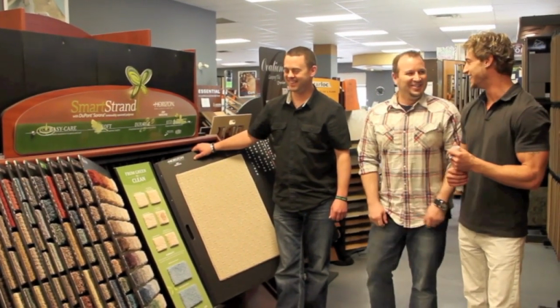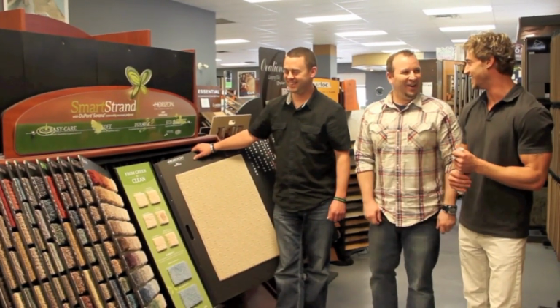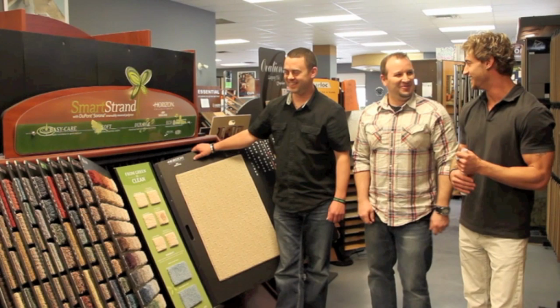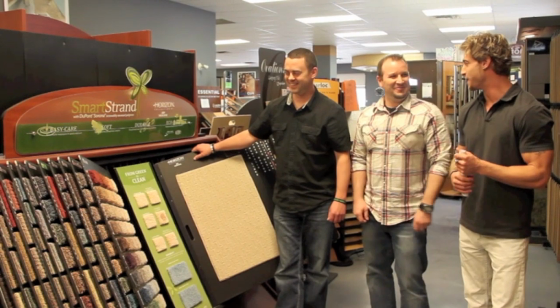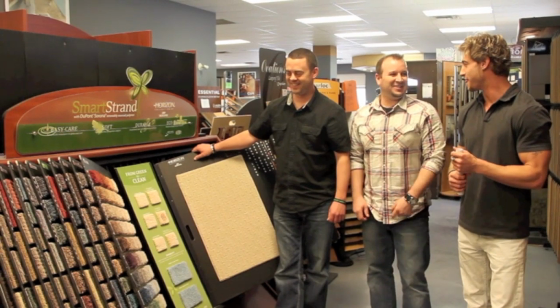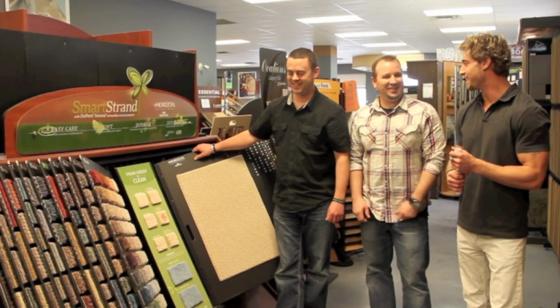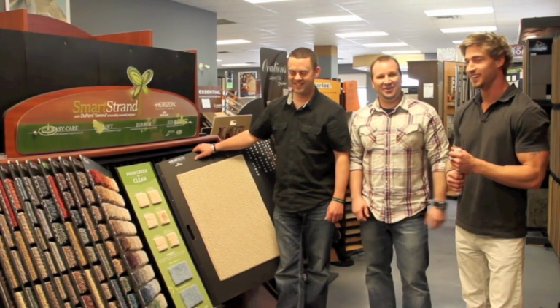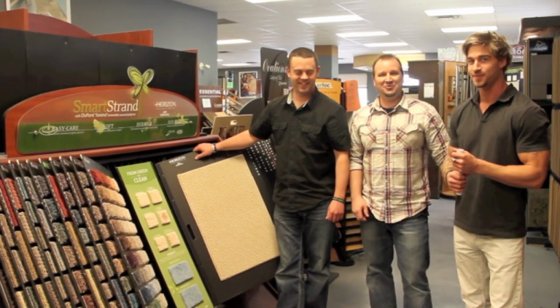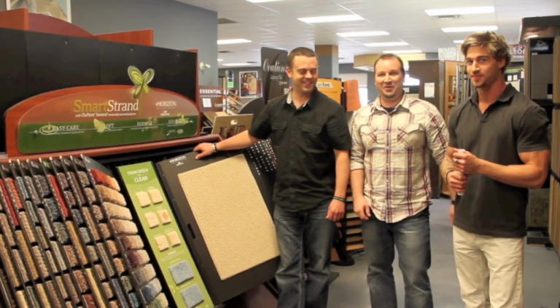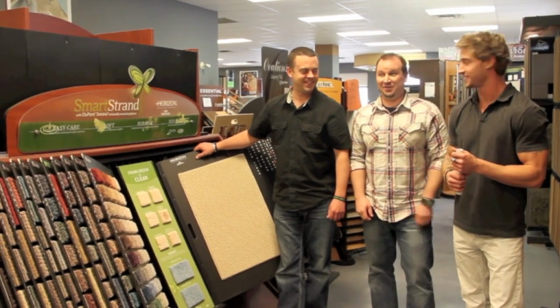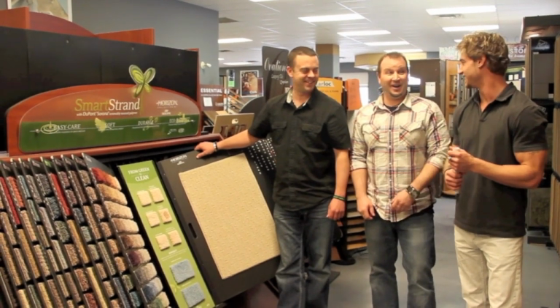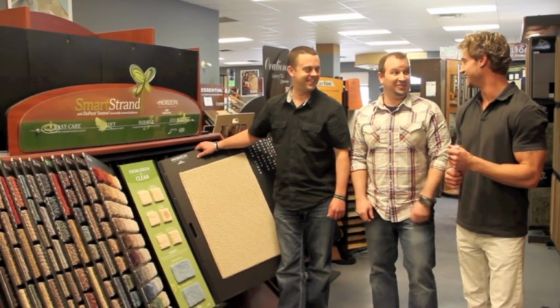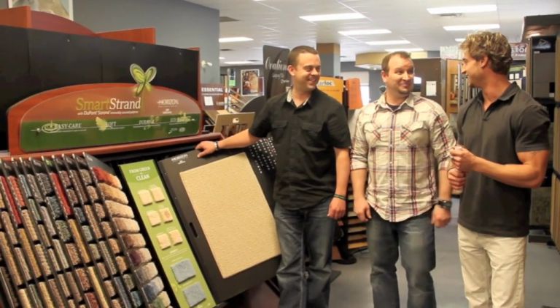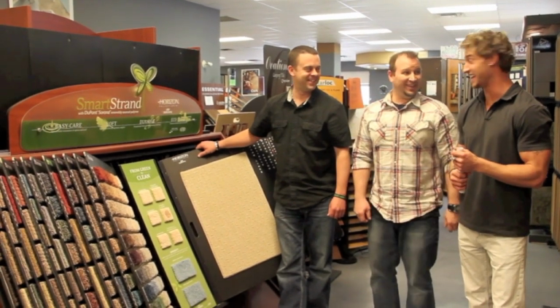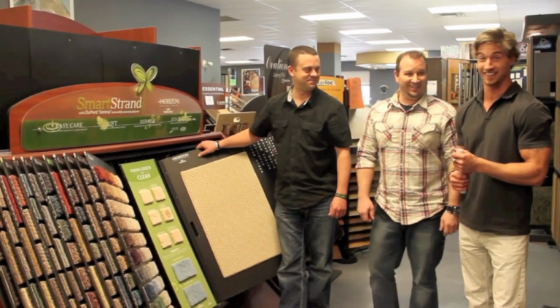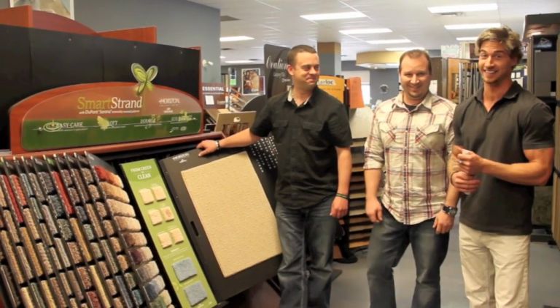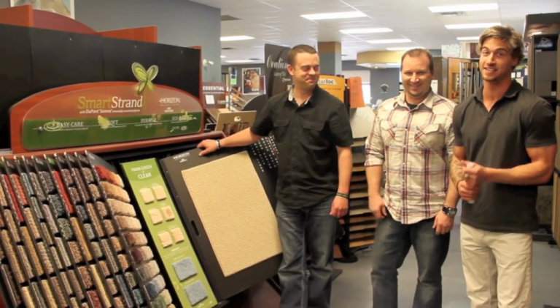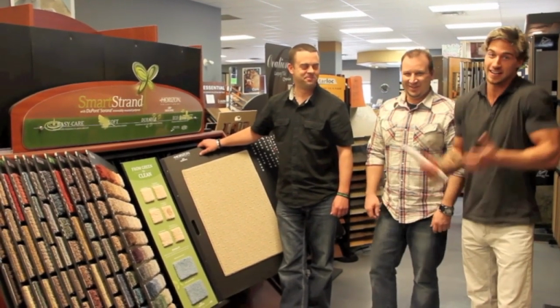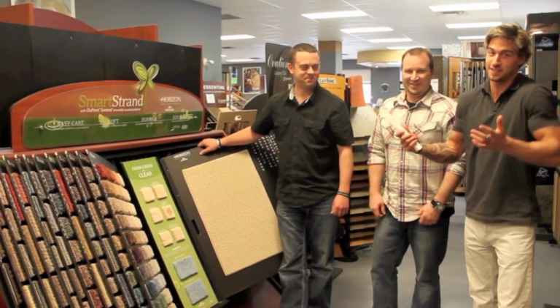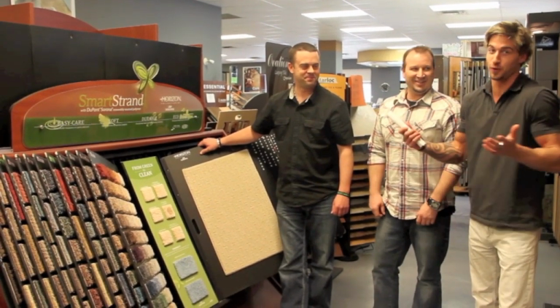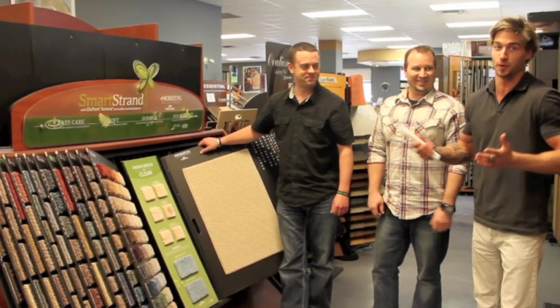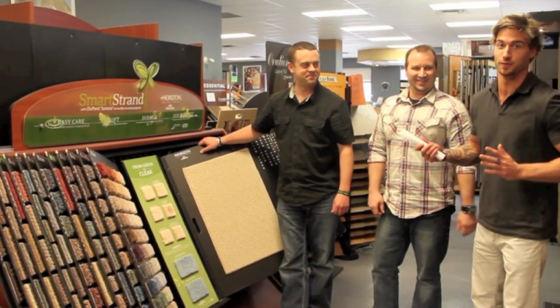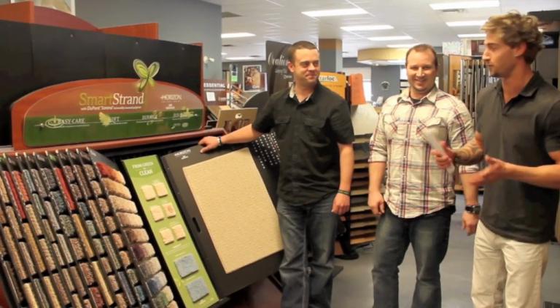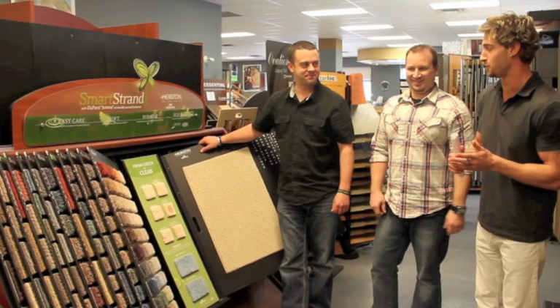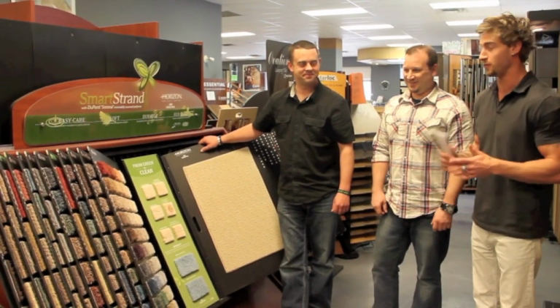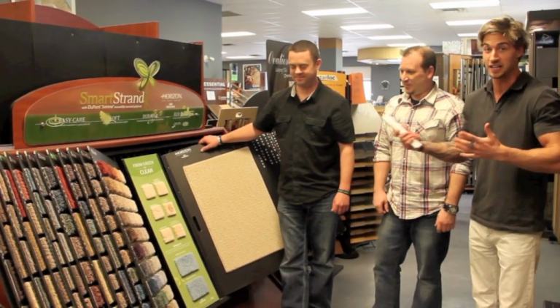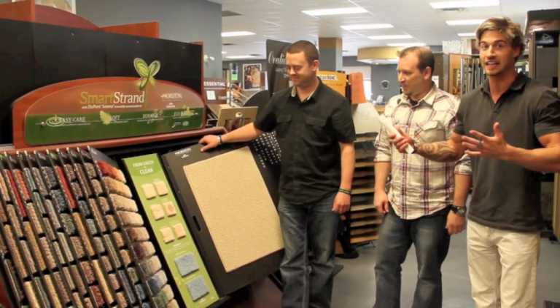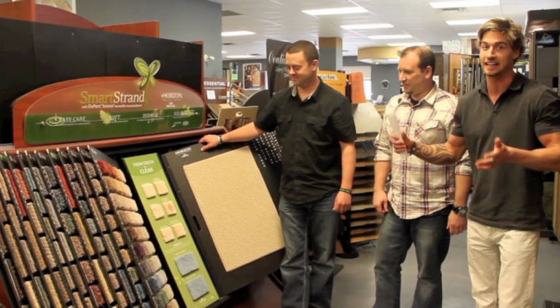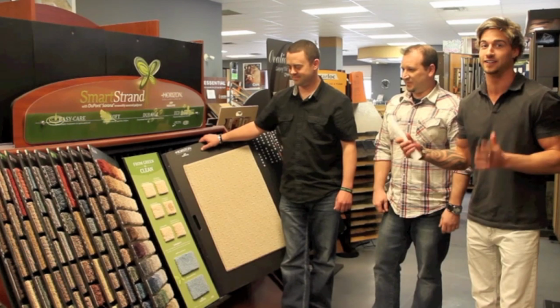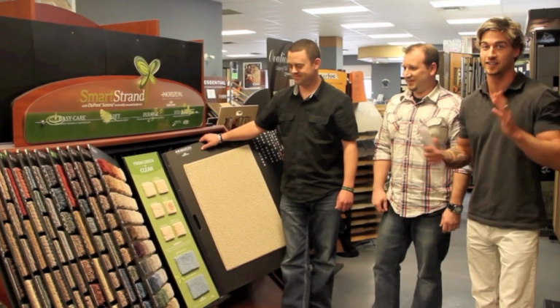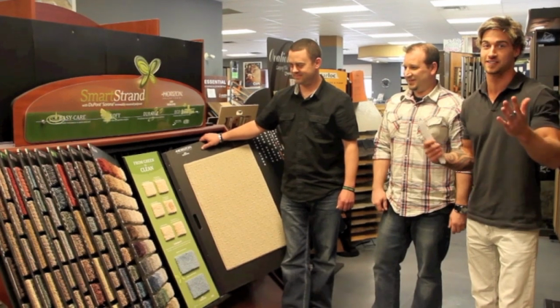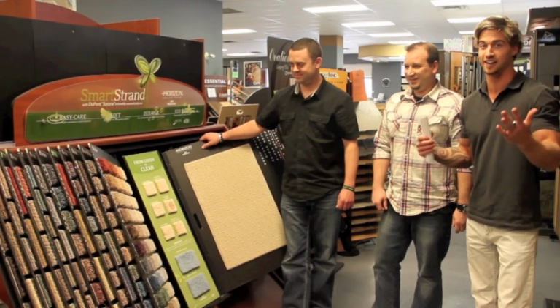So basically, your kids won't be able to wreck it. Yeah, it's foolproof. It's foolproof. Any kid can use it. Good stuff.